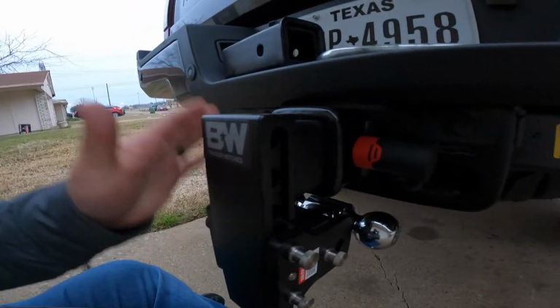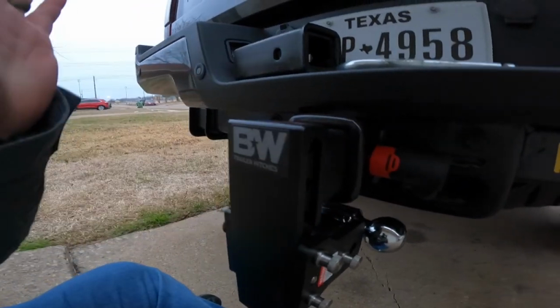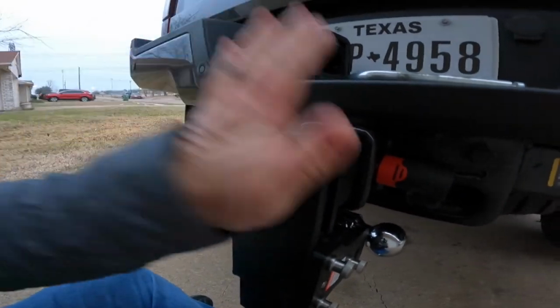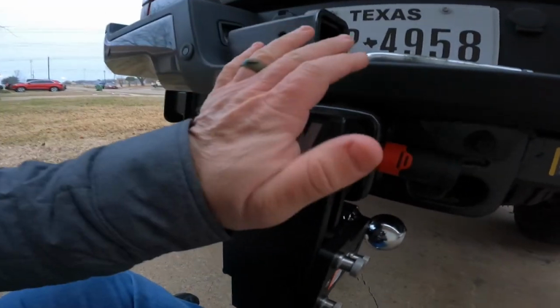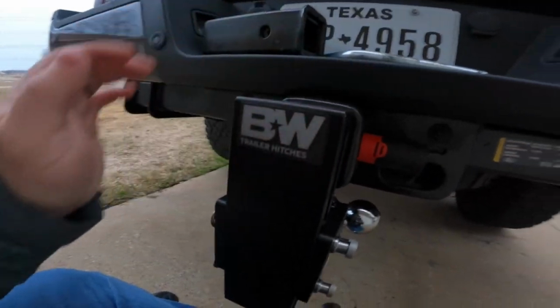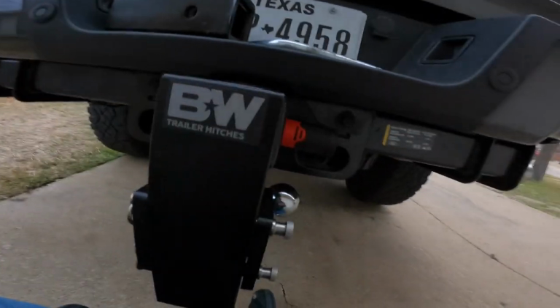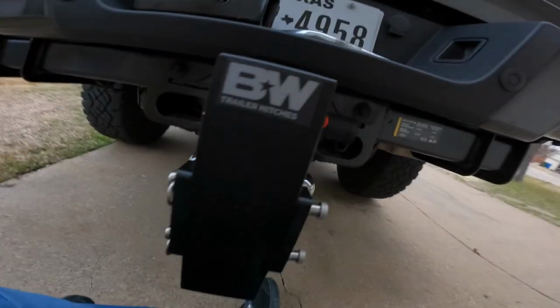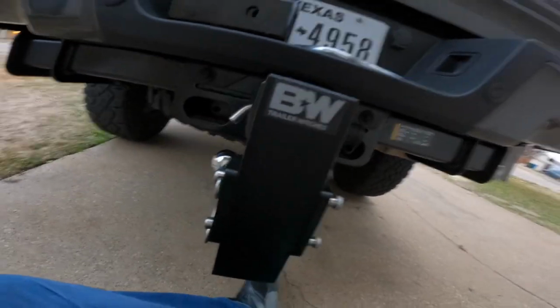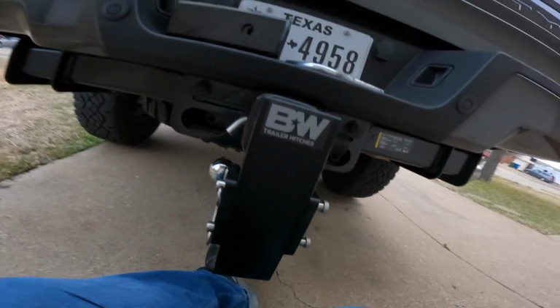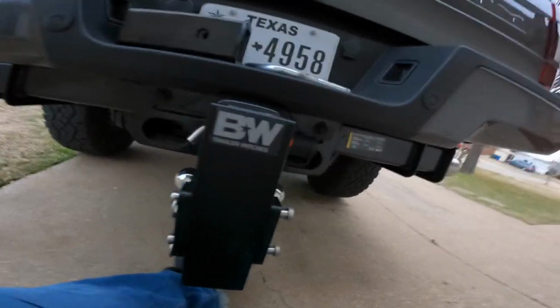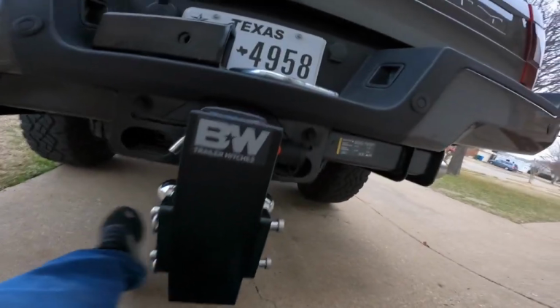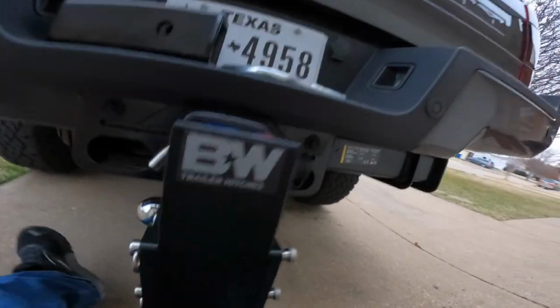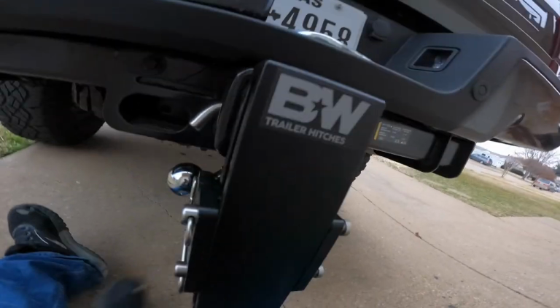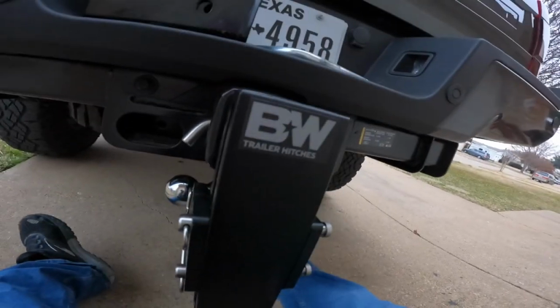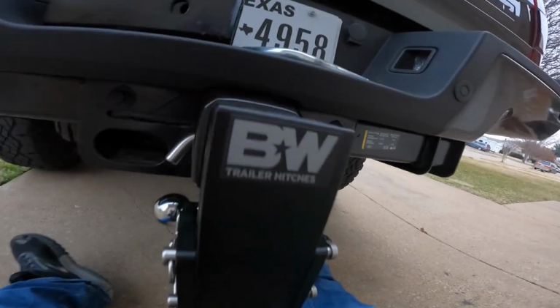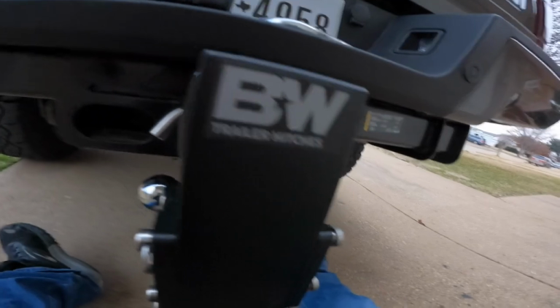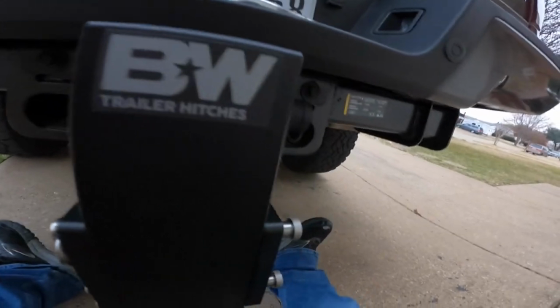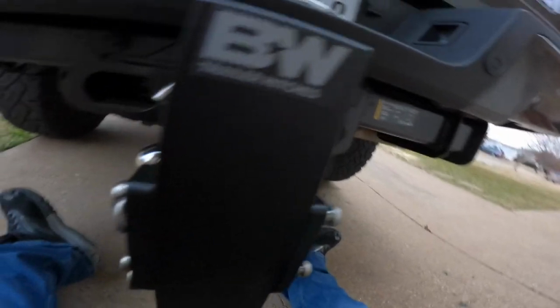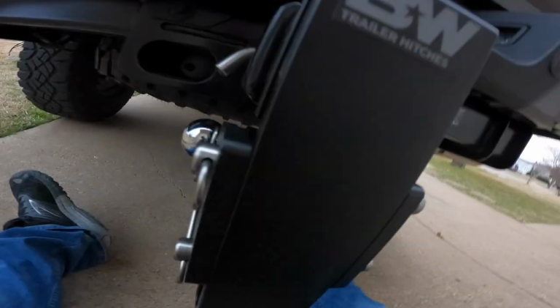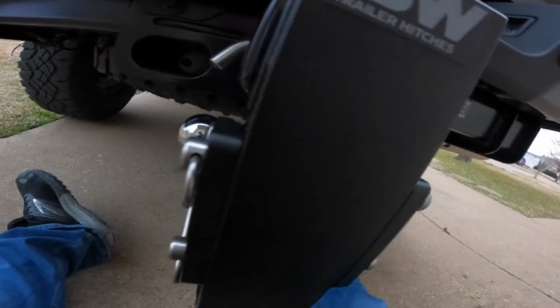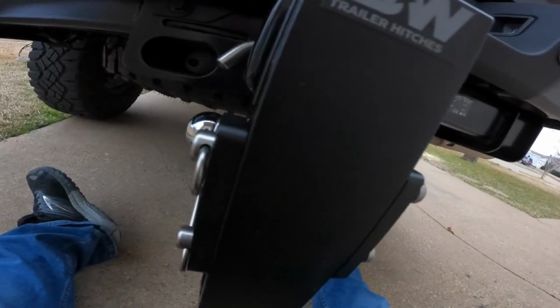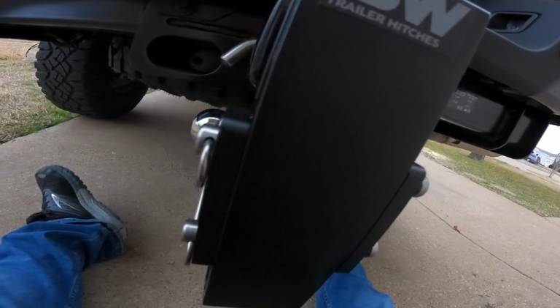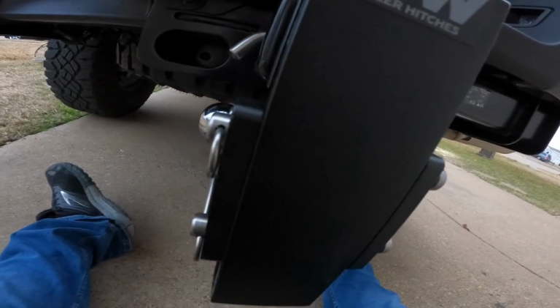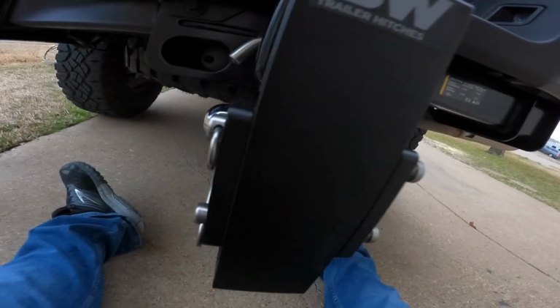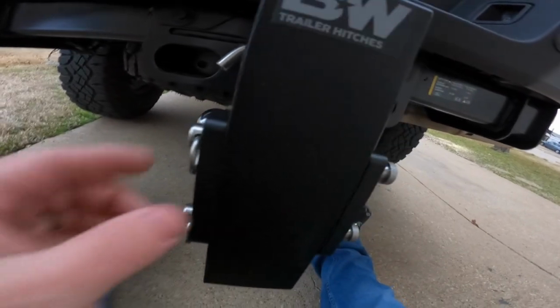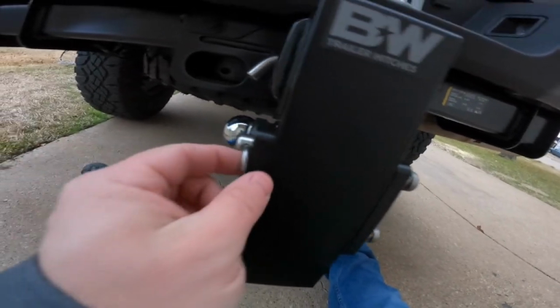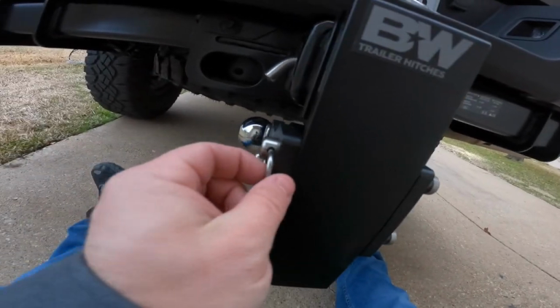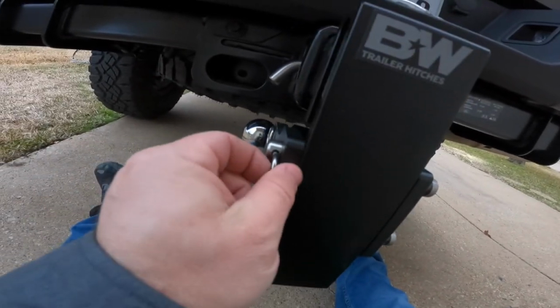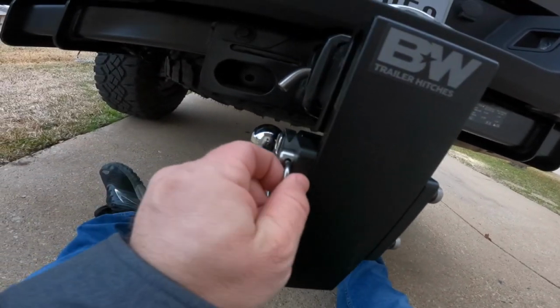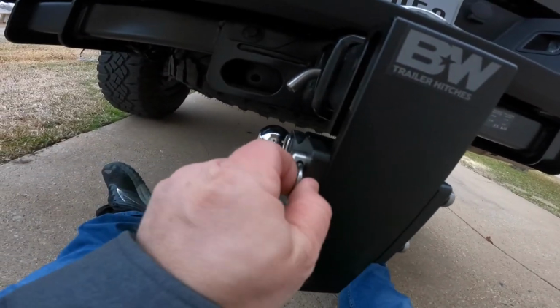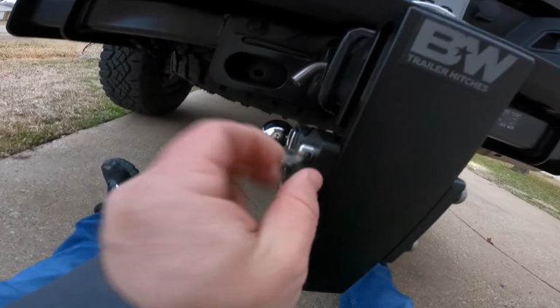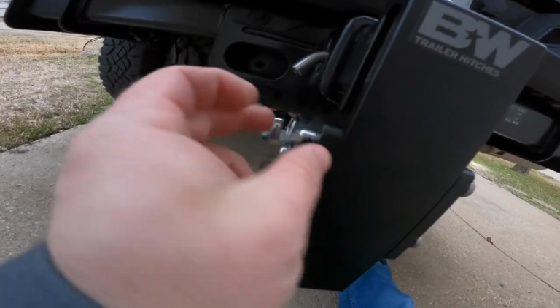Installed the B&W Hitch, three-inch. Let's go ahead and show you guys how it works.